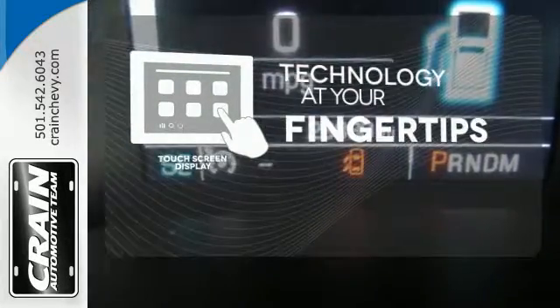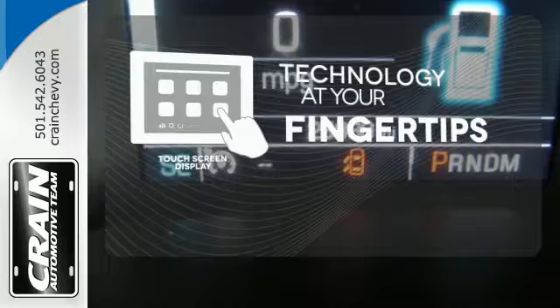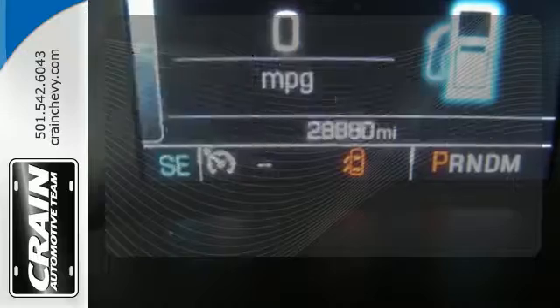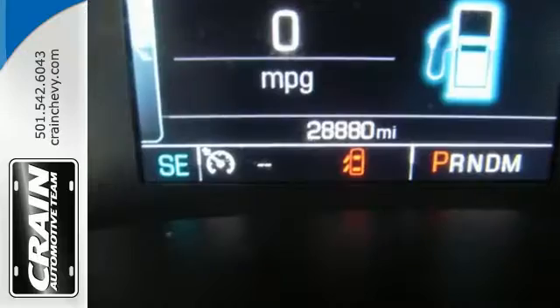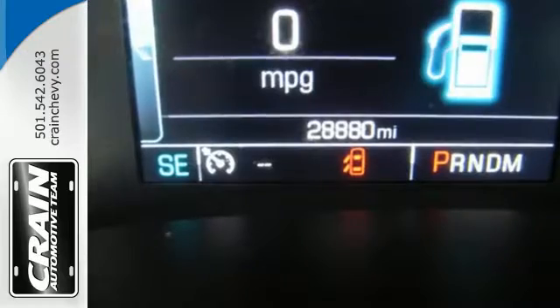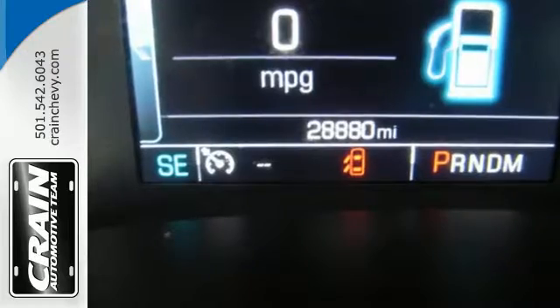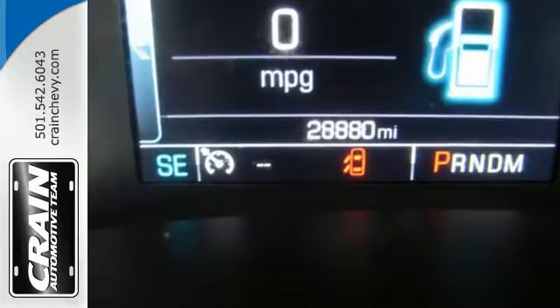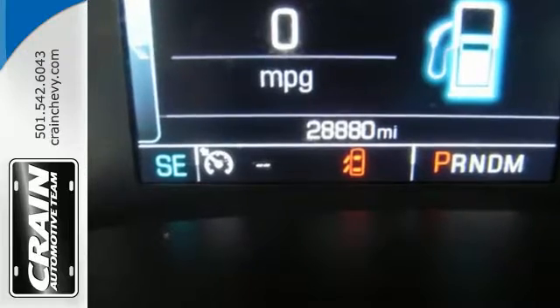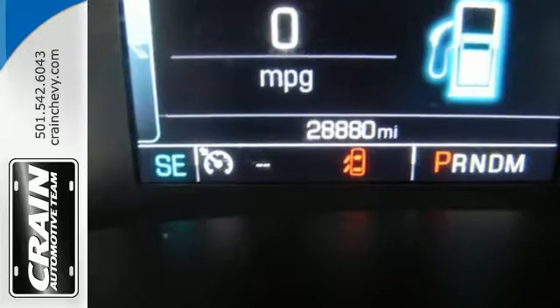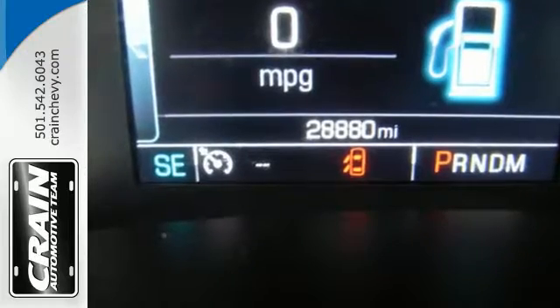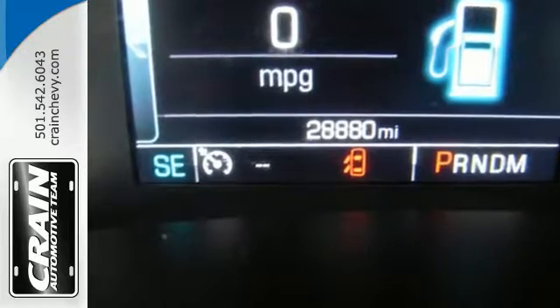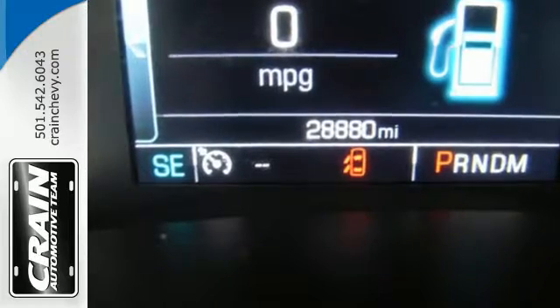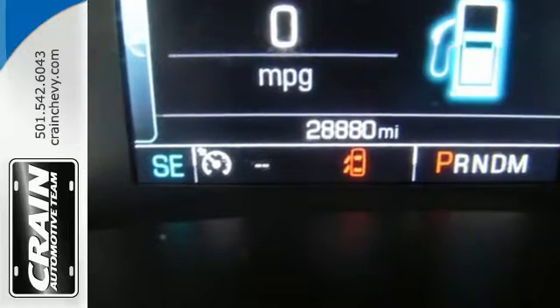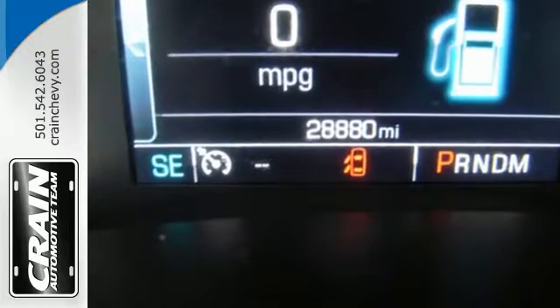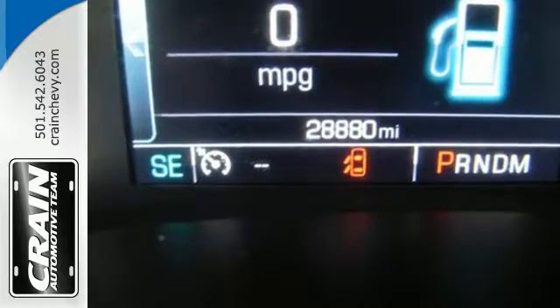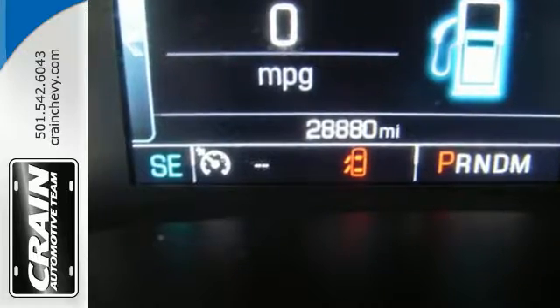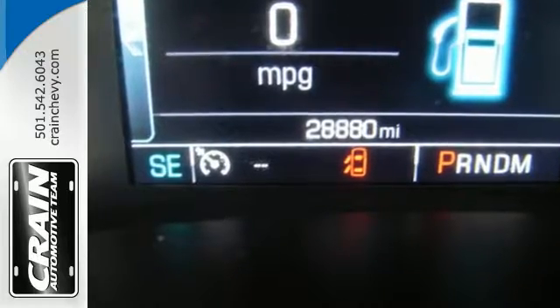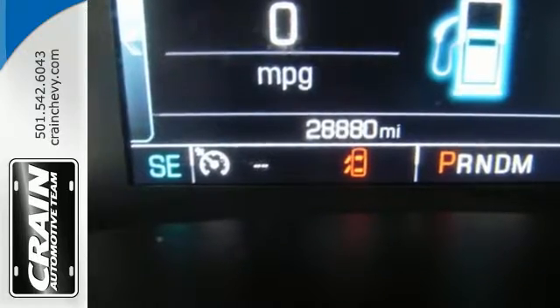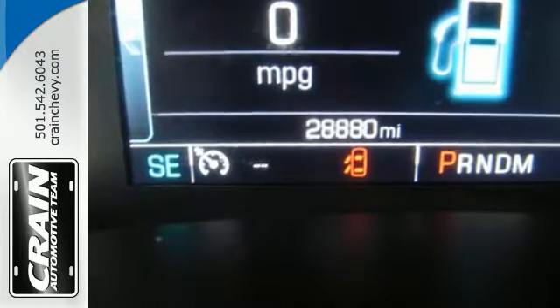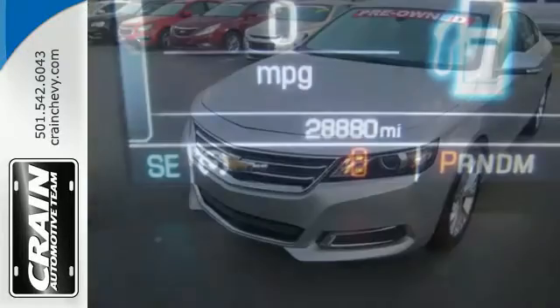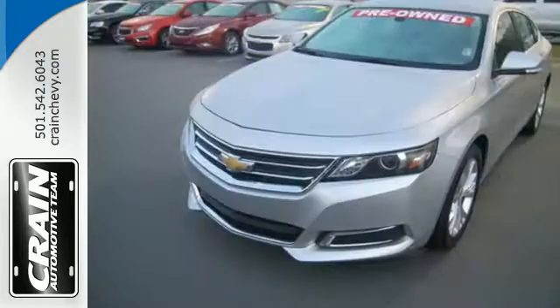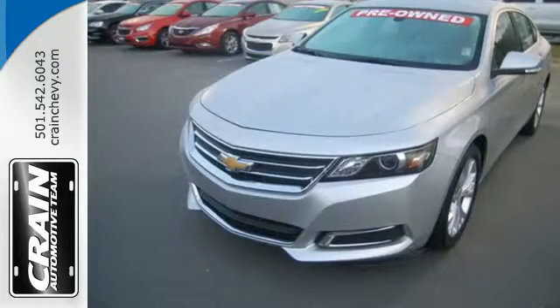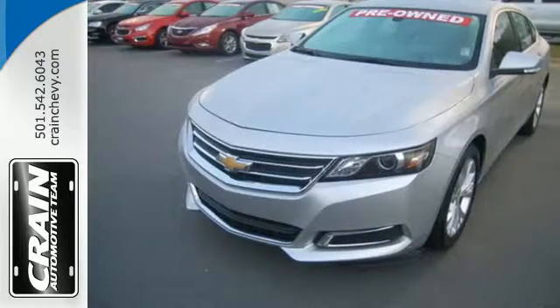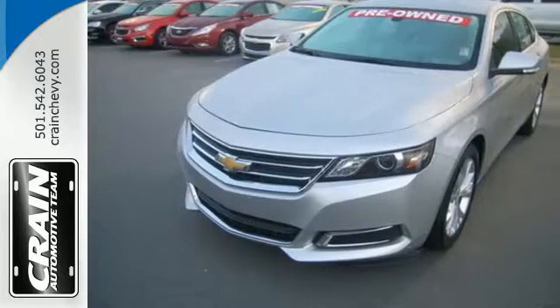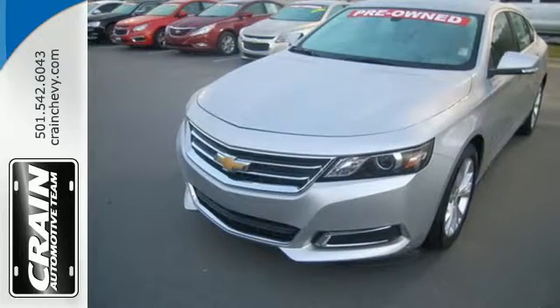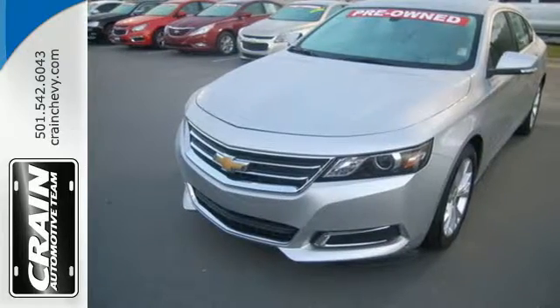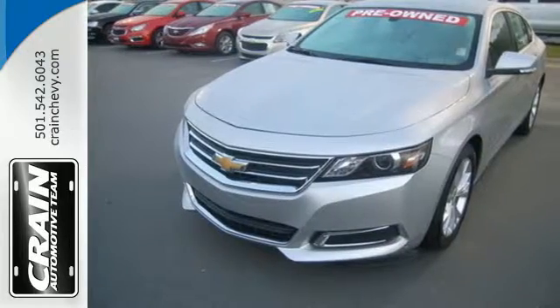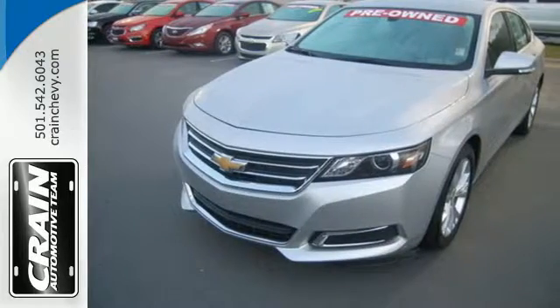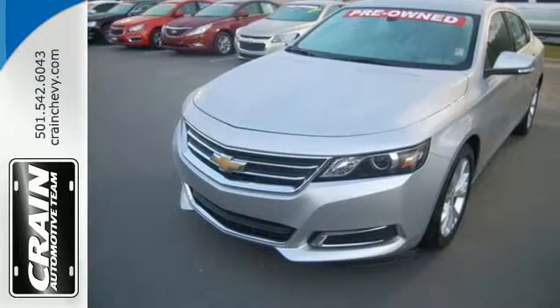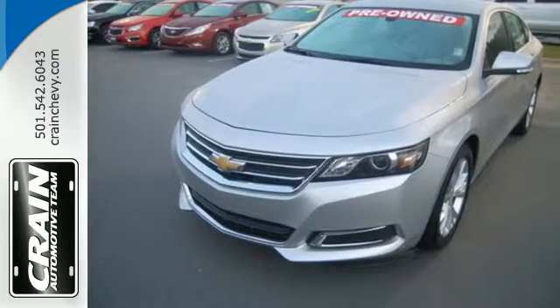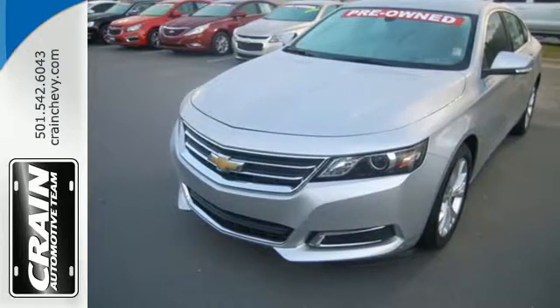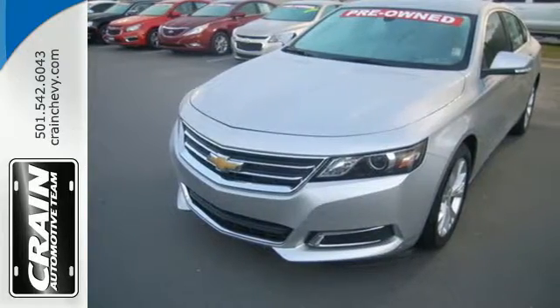A confident stance and stunning design are just the beginning. Come see it today.